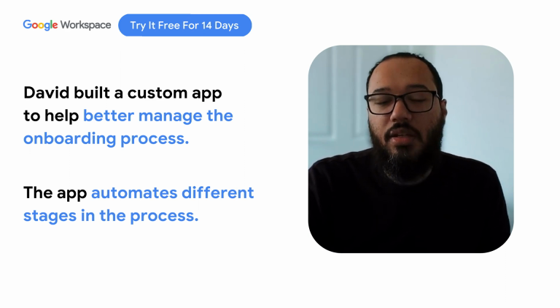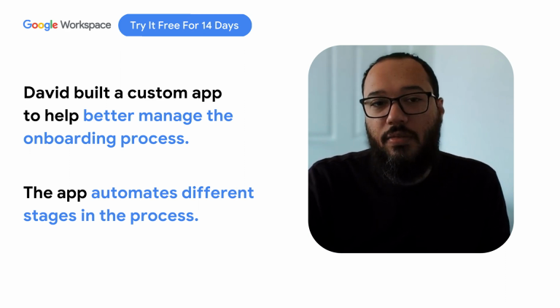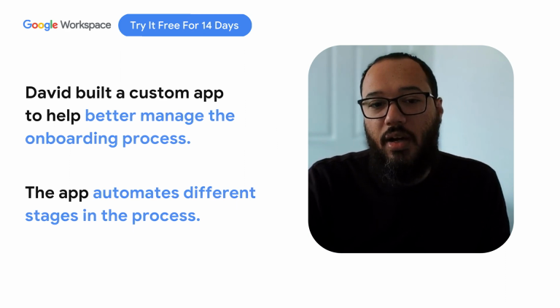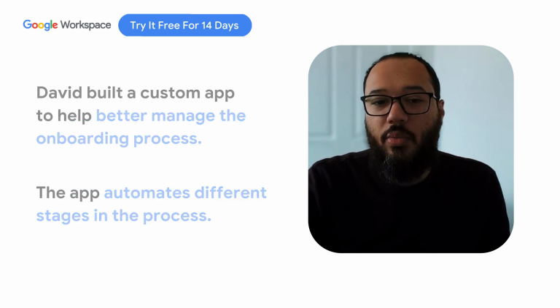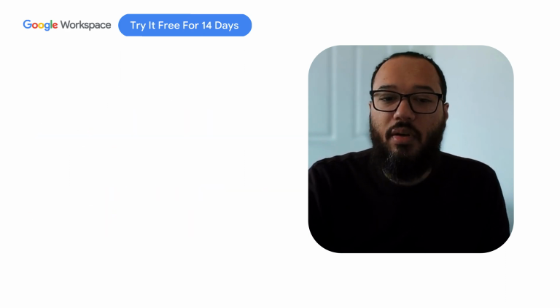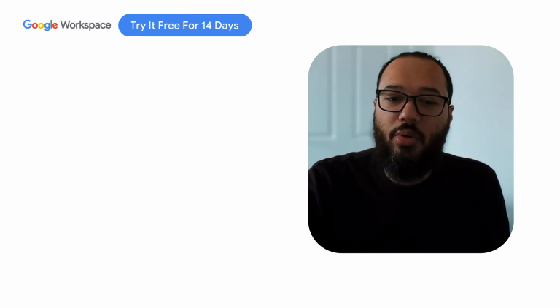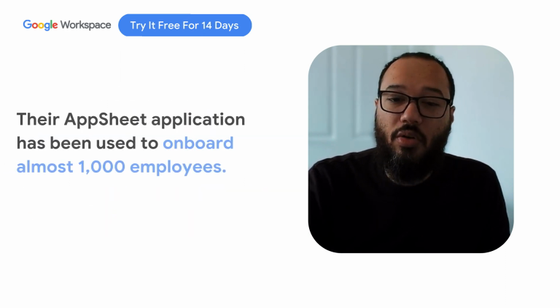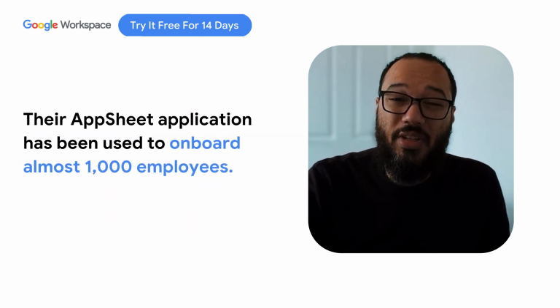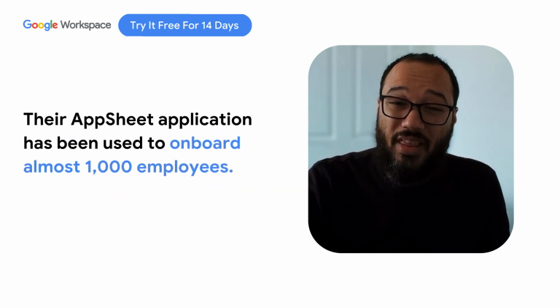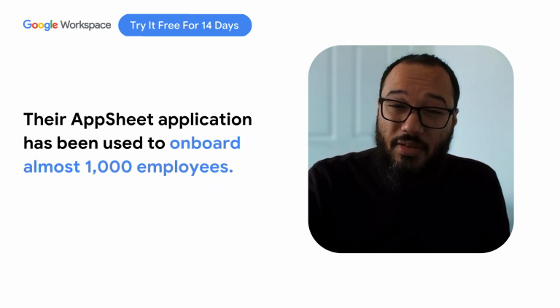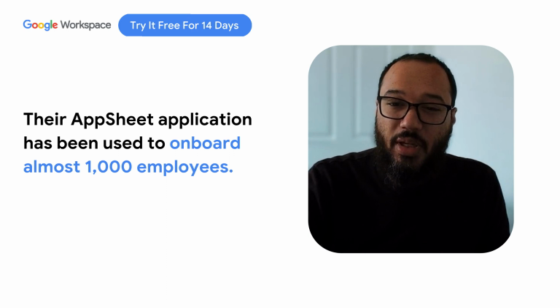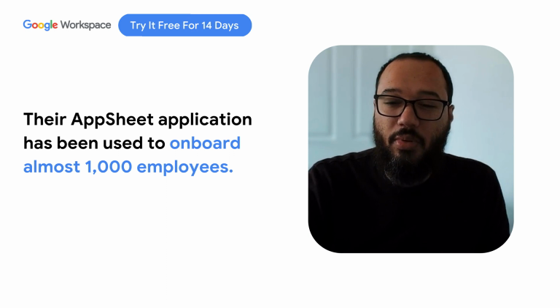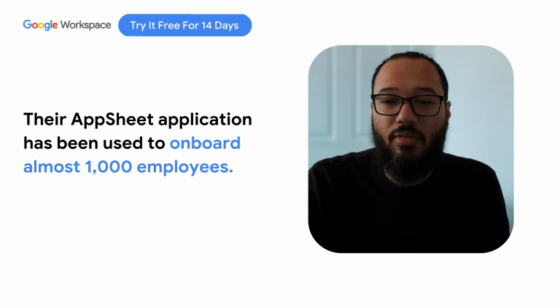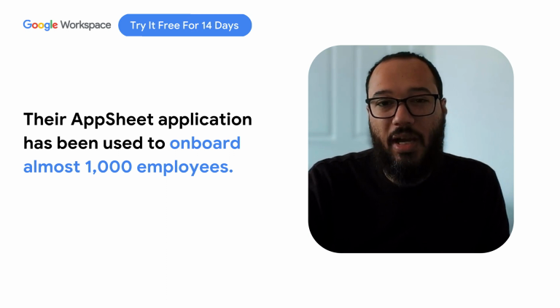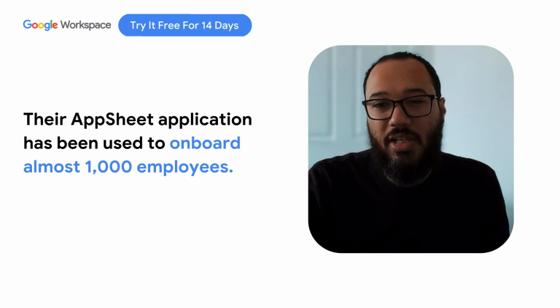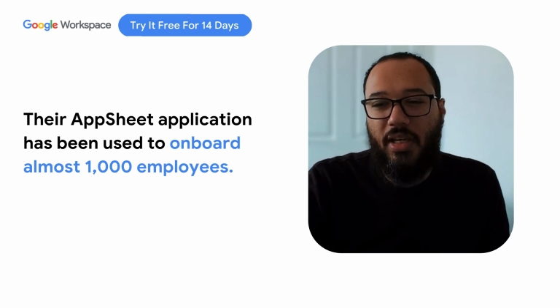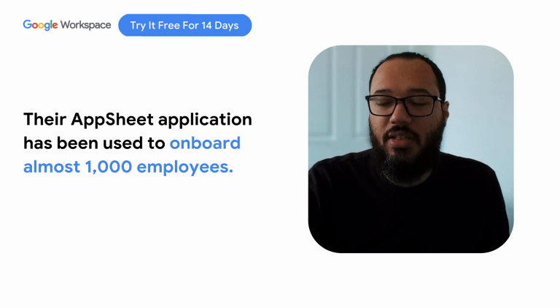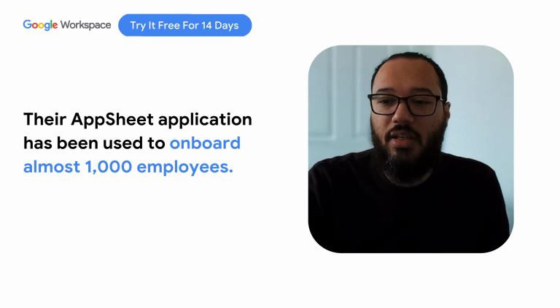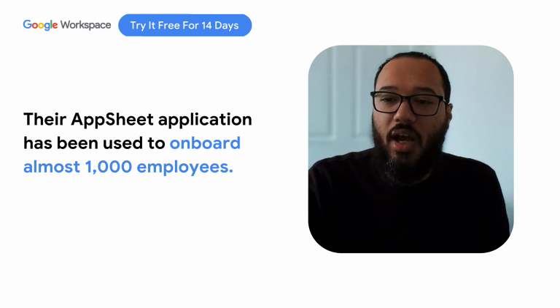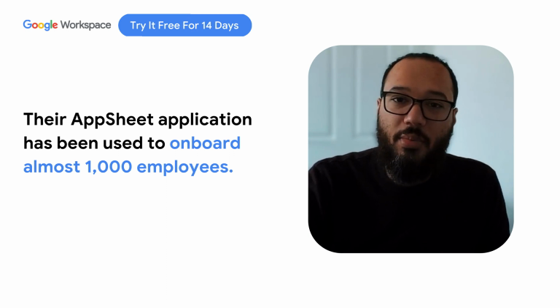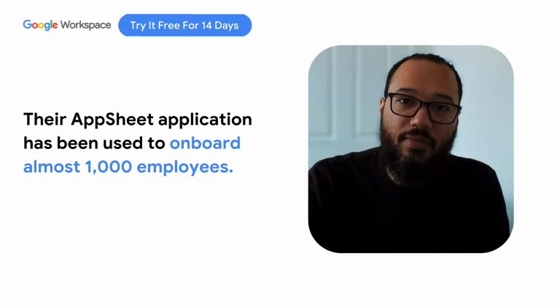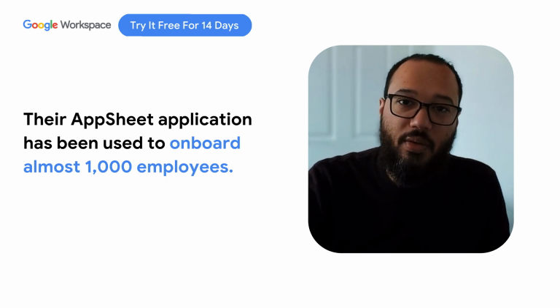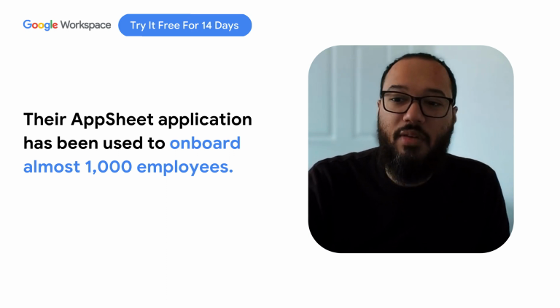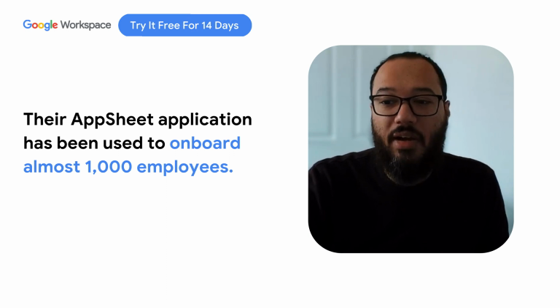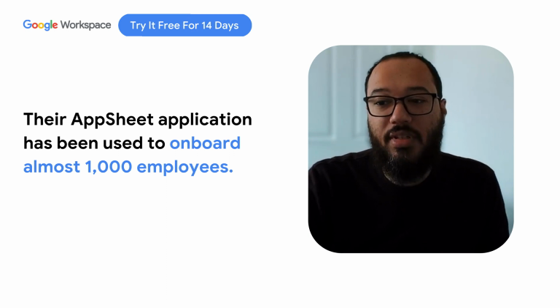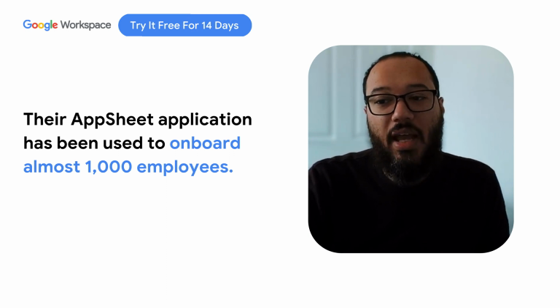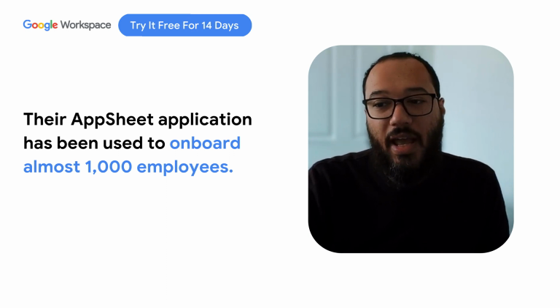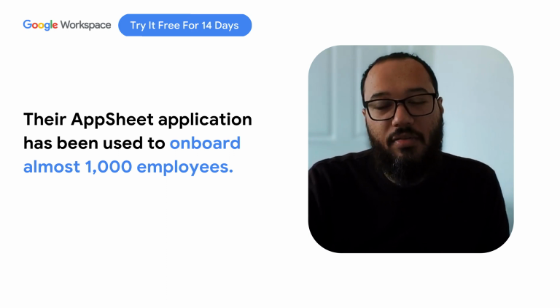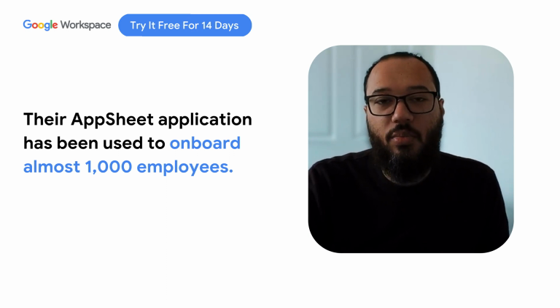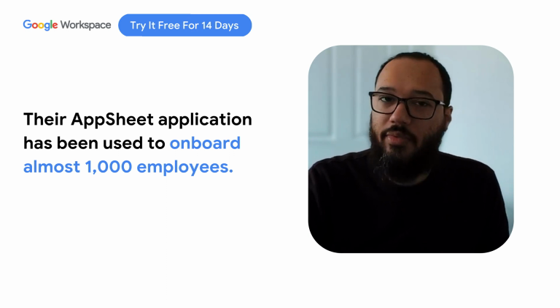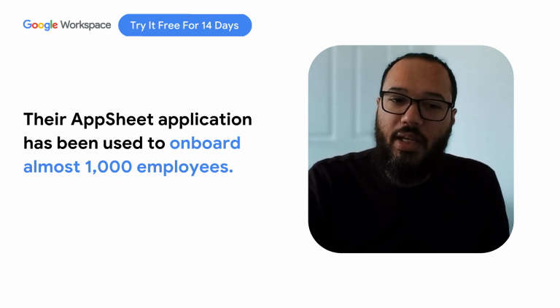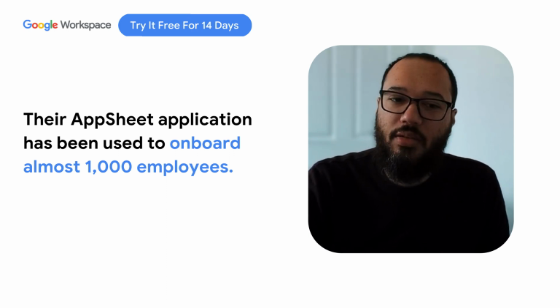So far, we have onboarded almost 1,000 people through the AppSheet application and are able to view and reference any of them whenever we need to.